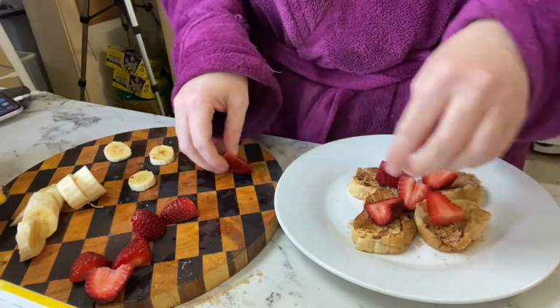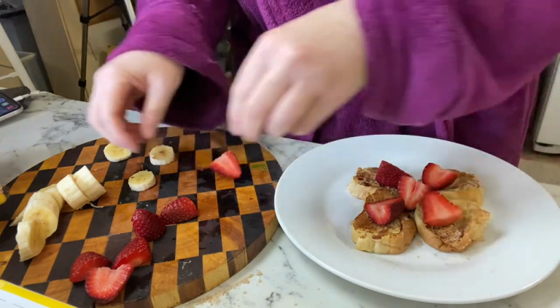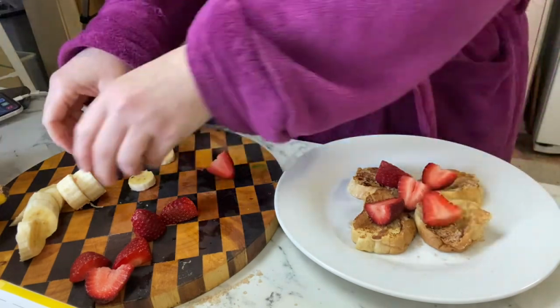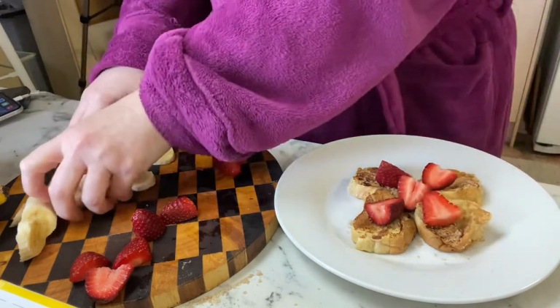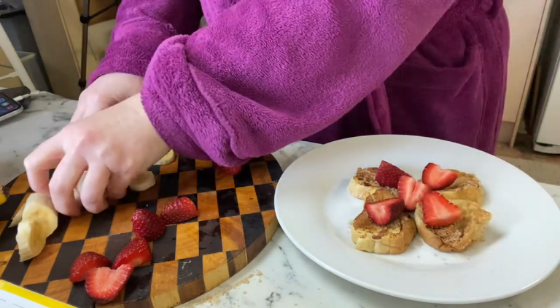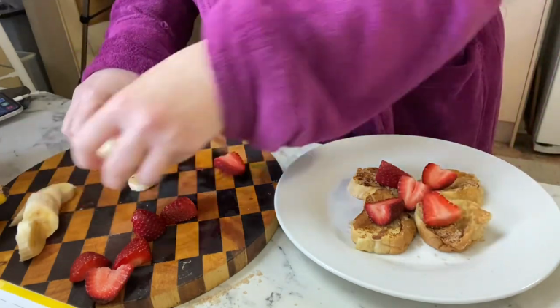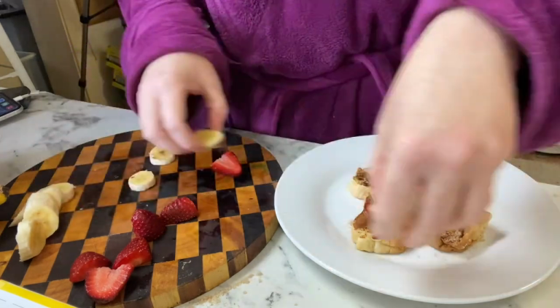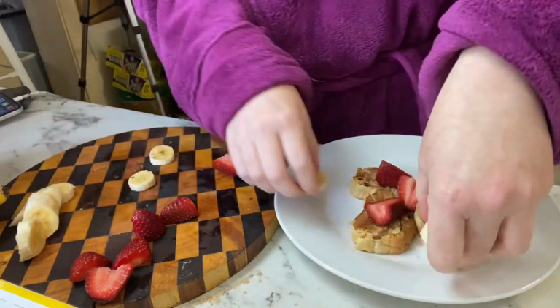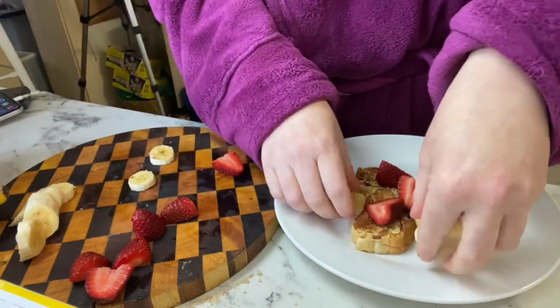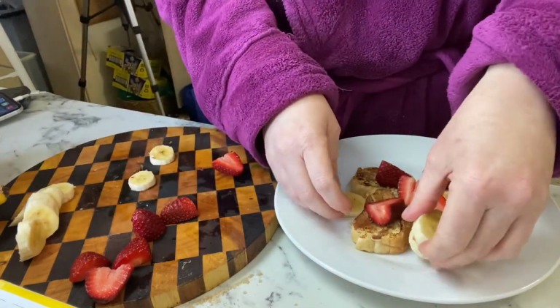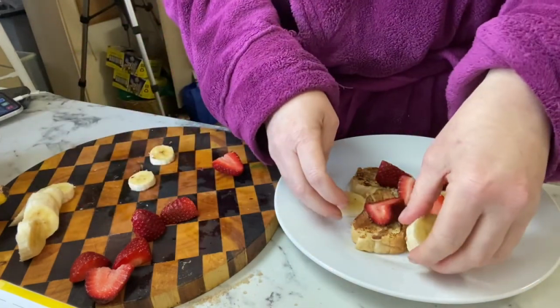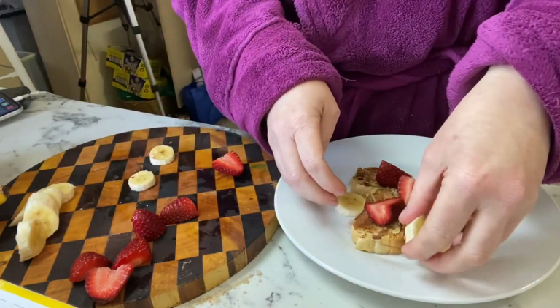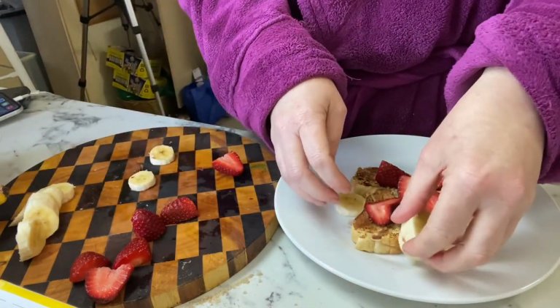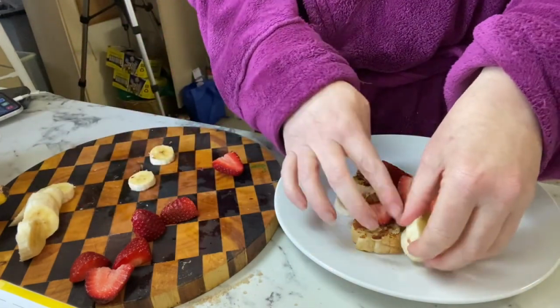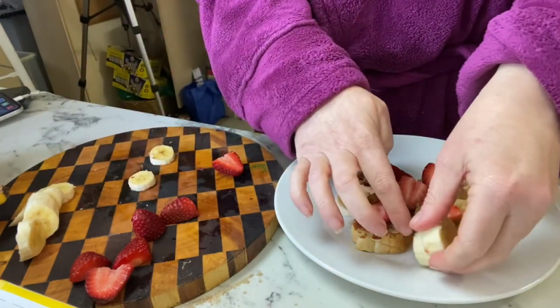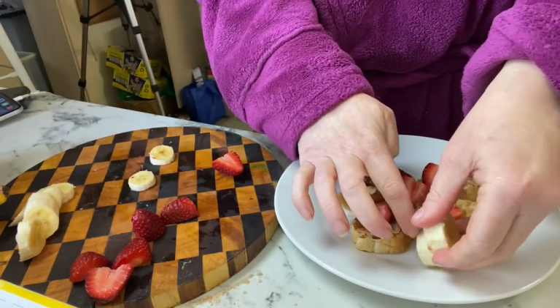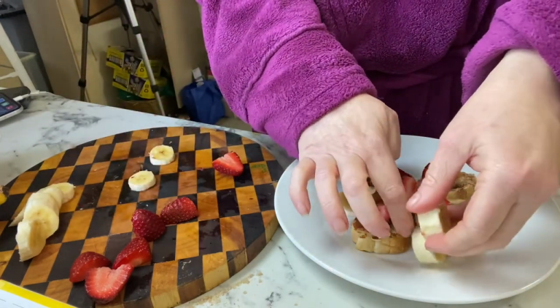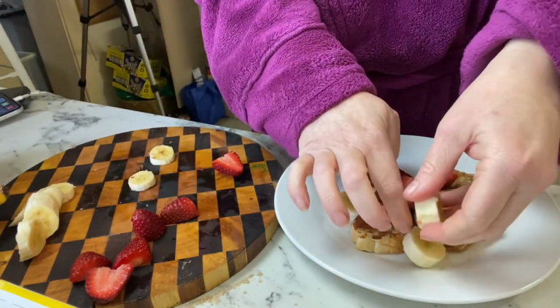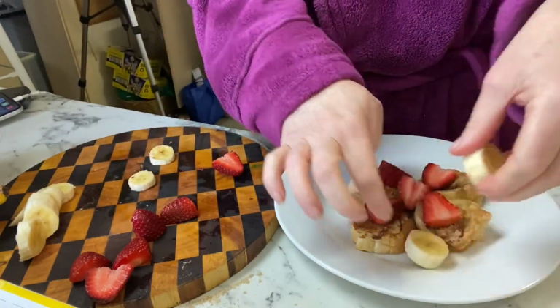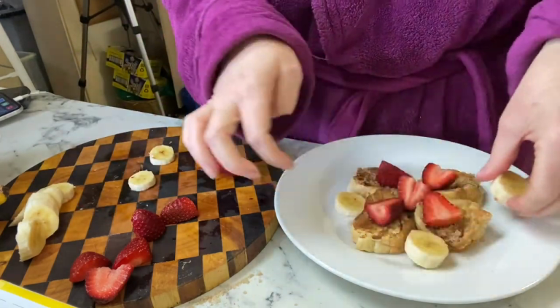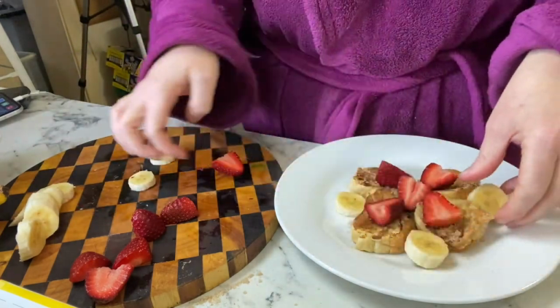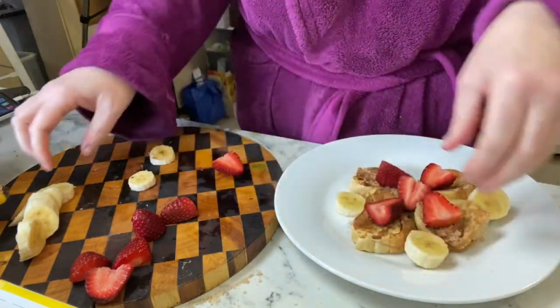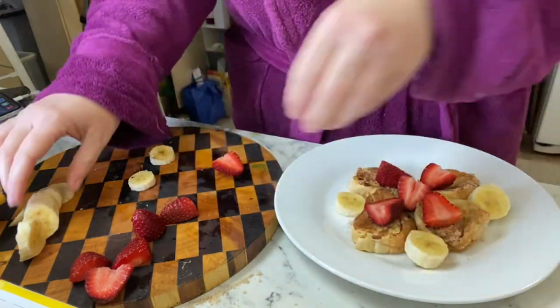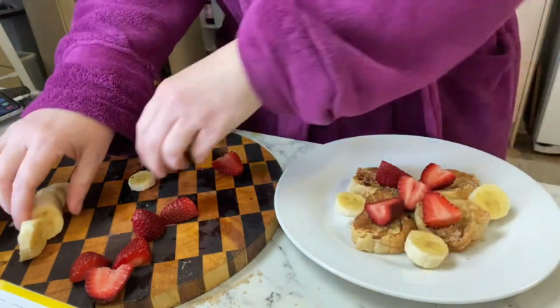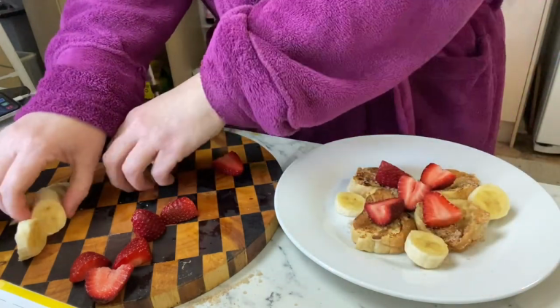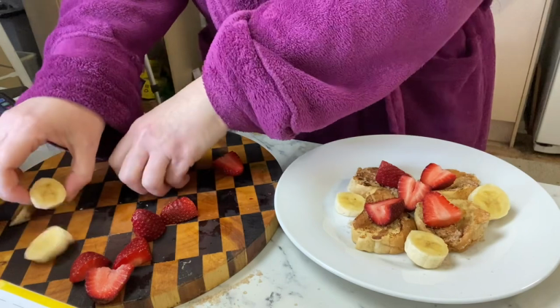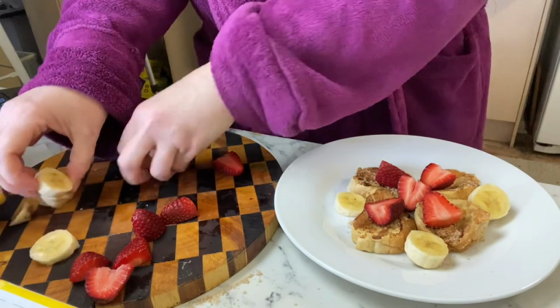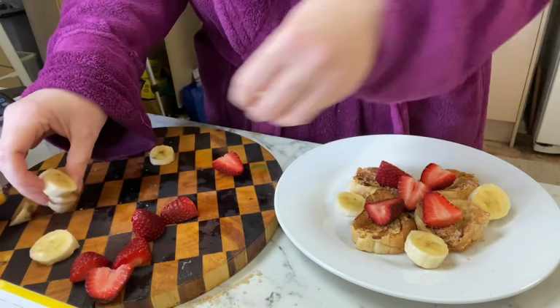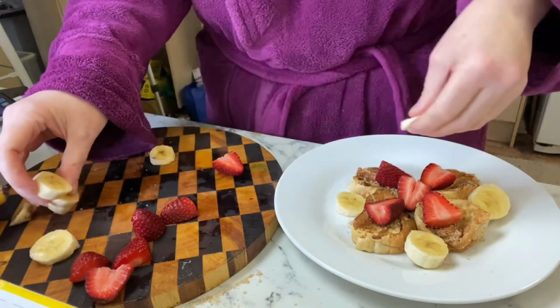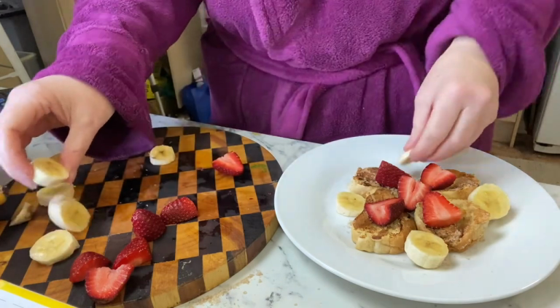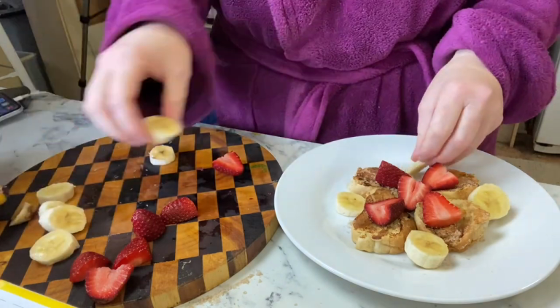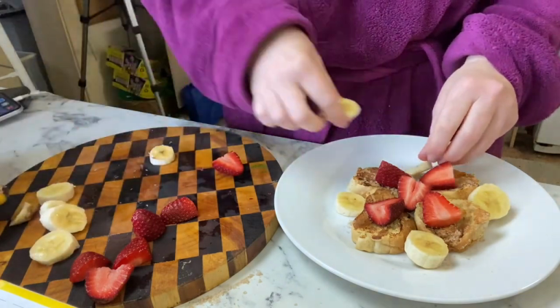Just assembling on the plate with some fruit and a drizzle of cream, and it's all good to go.